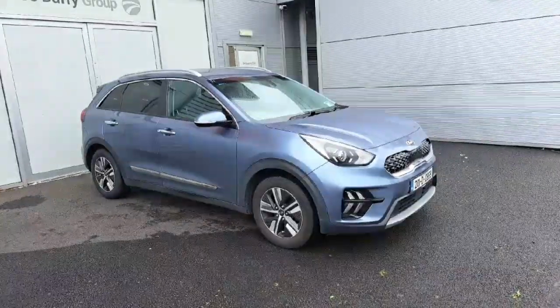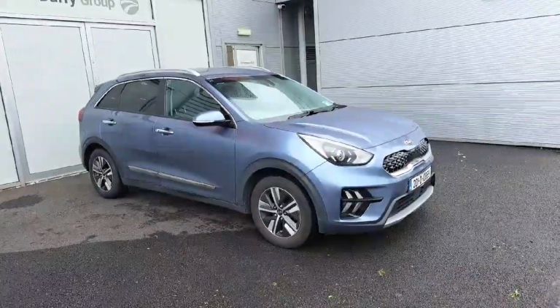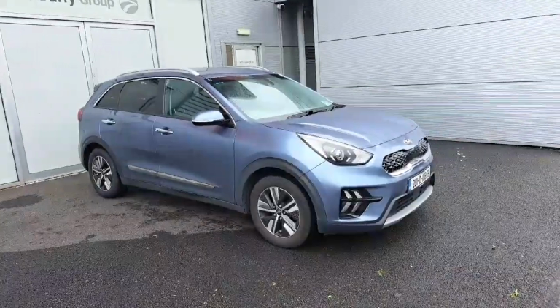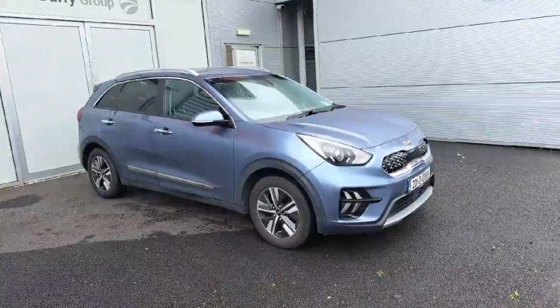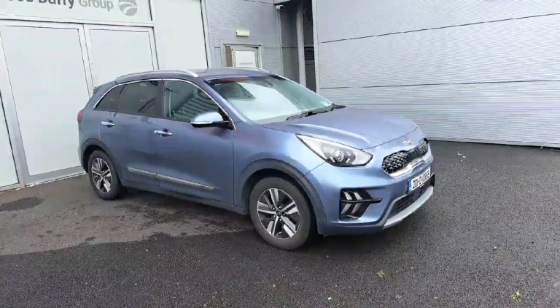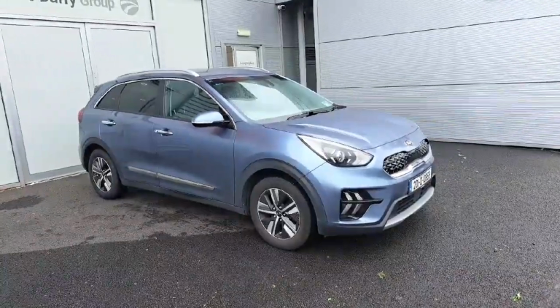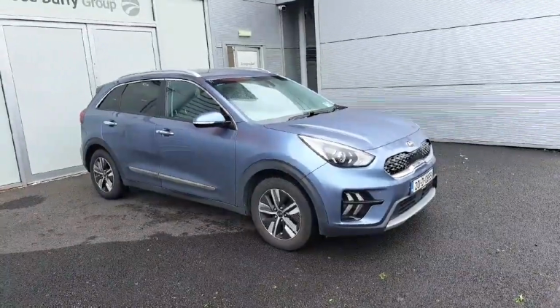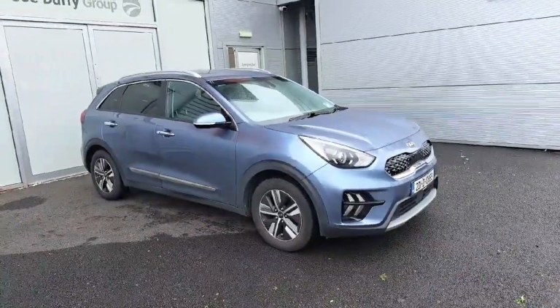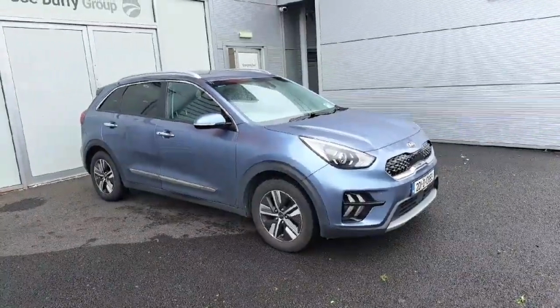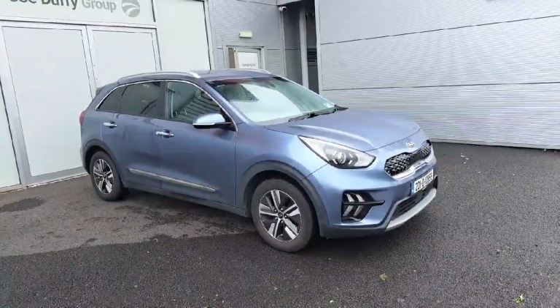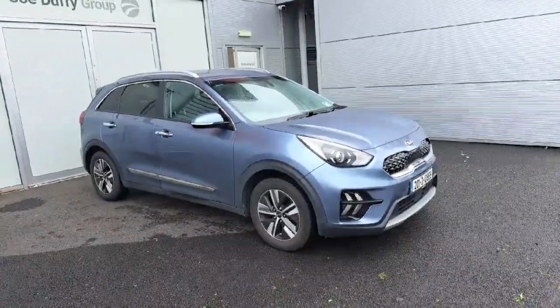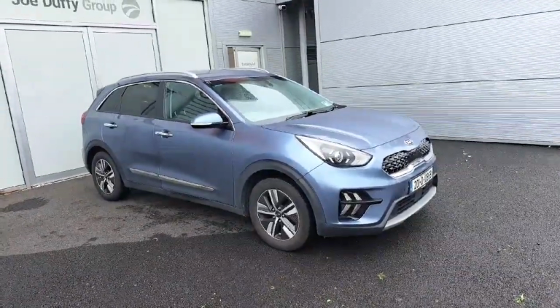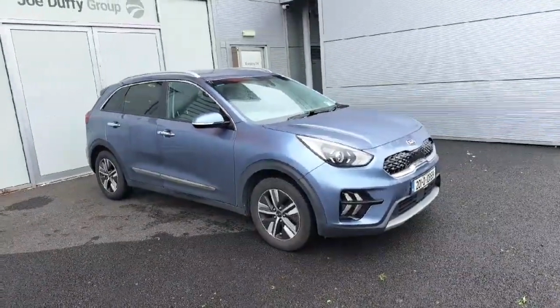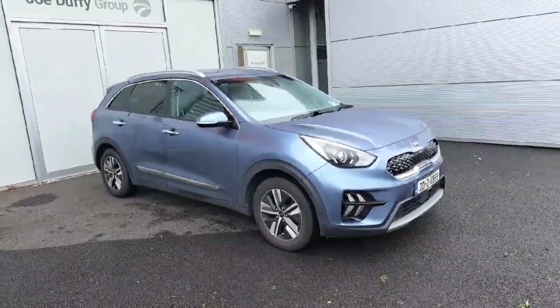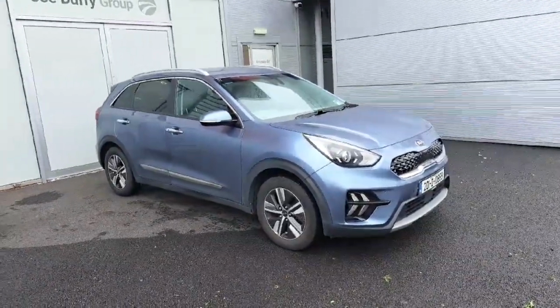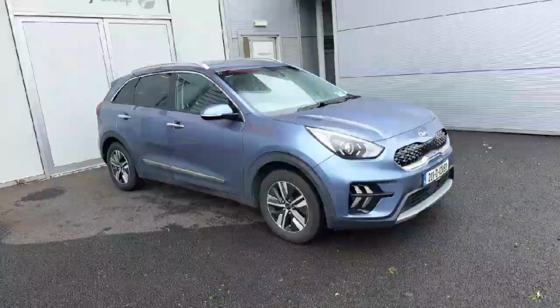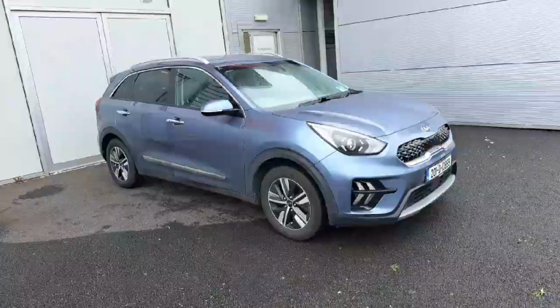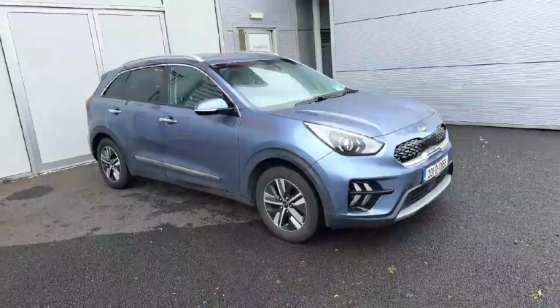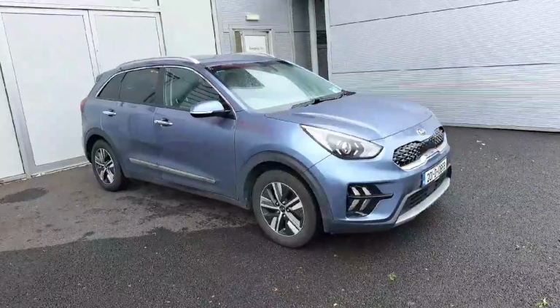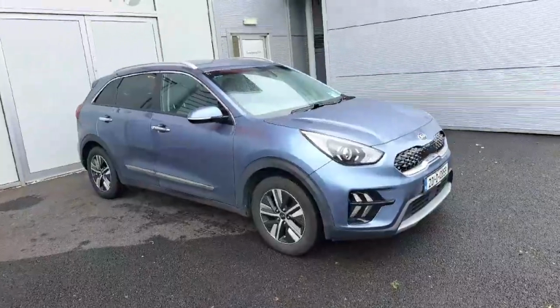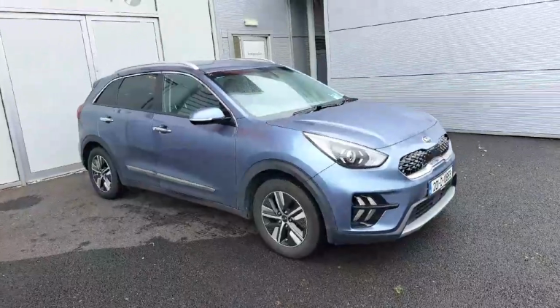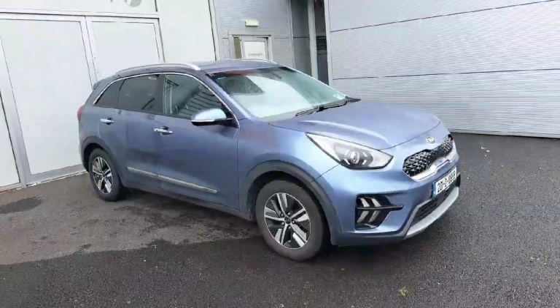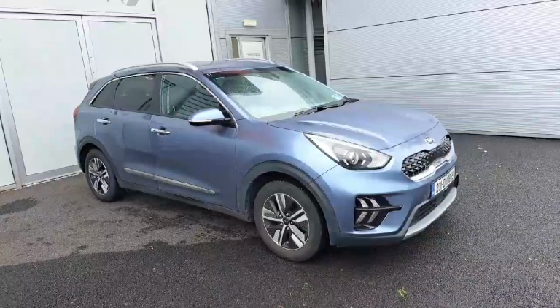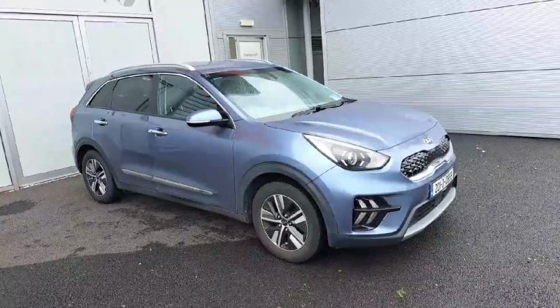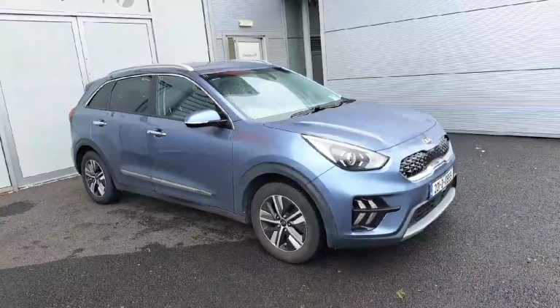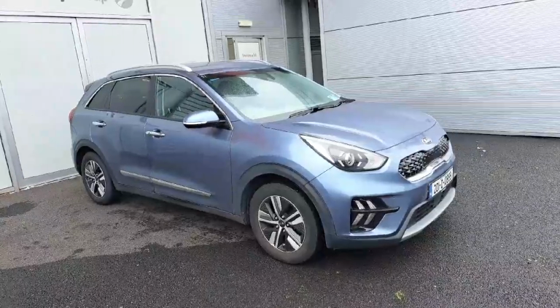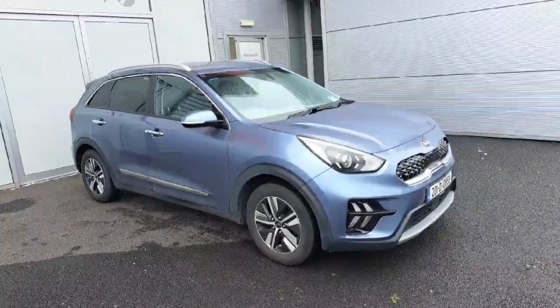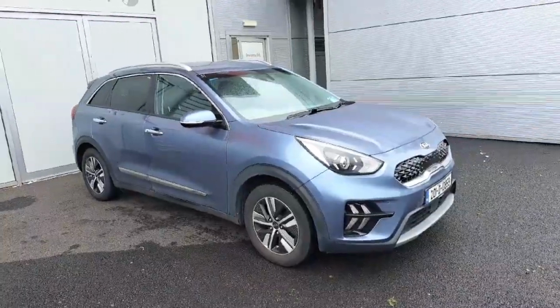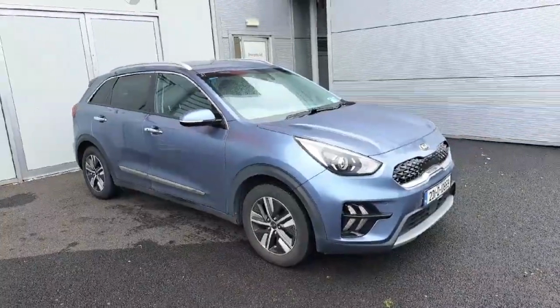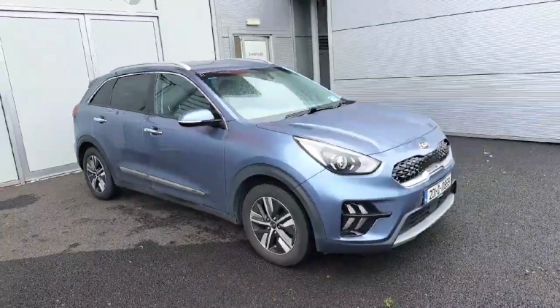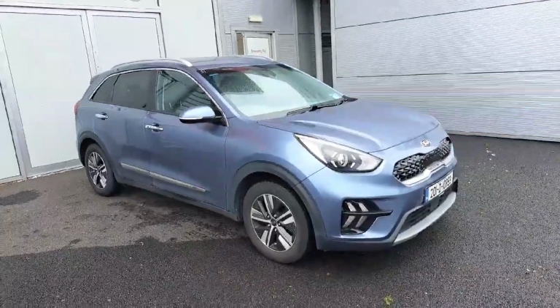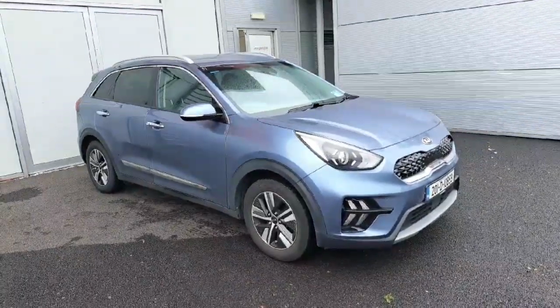Hello and welcome to Jodefy Kia Used Cars Online. Today we have this Kia Niro Plug-in Hybrid 2019.